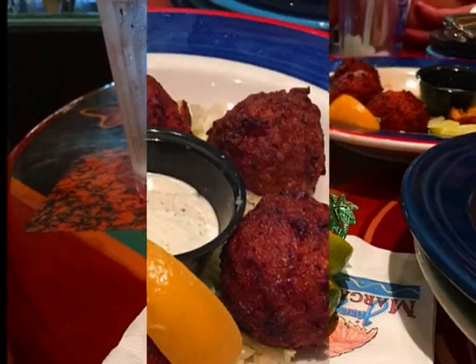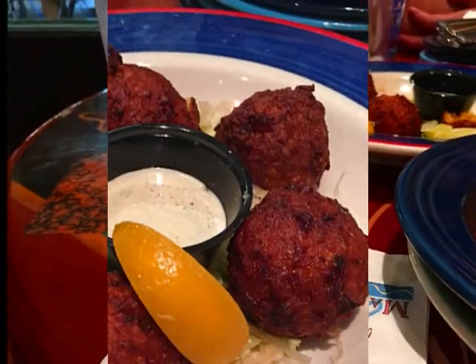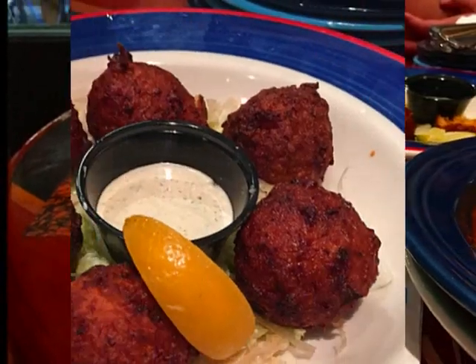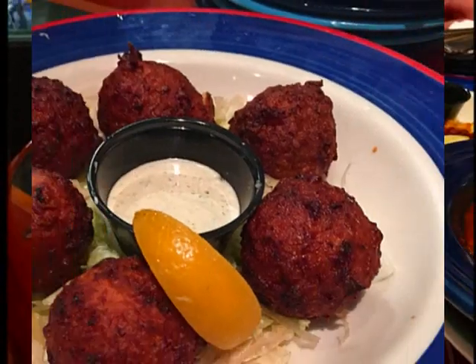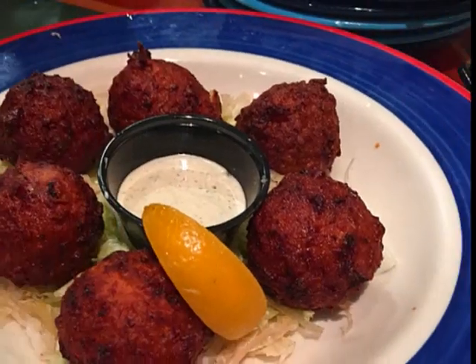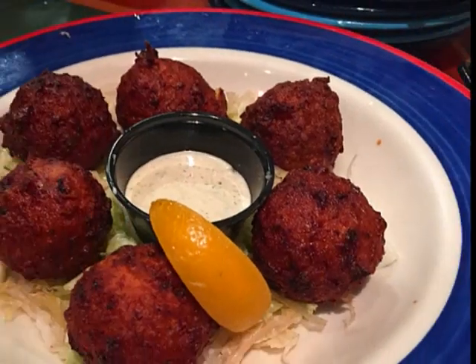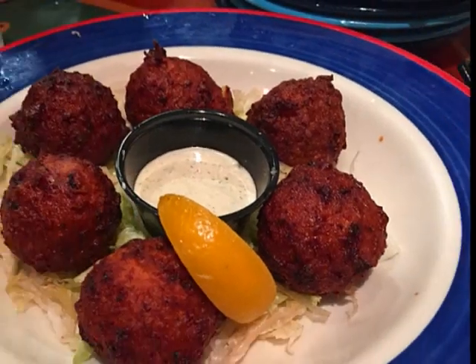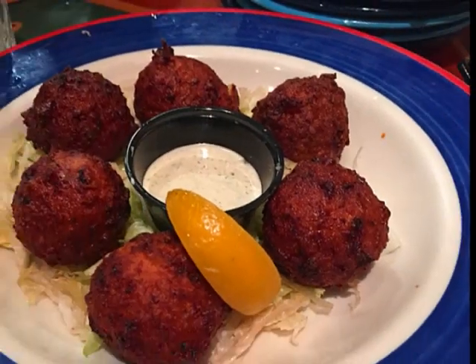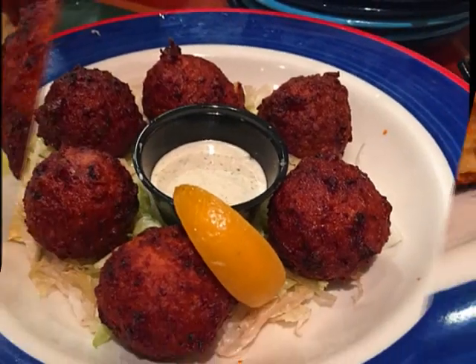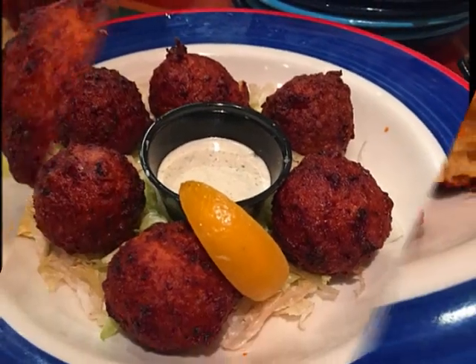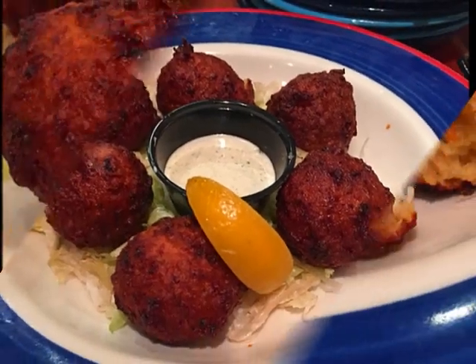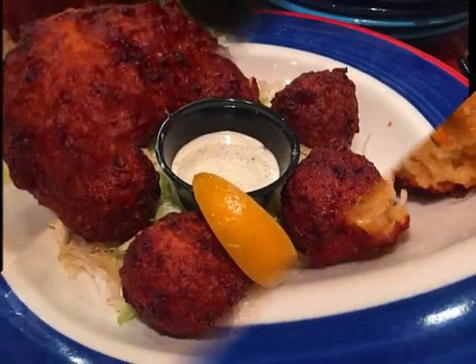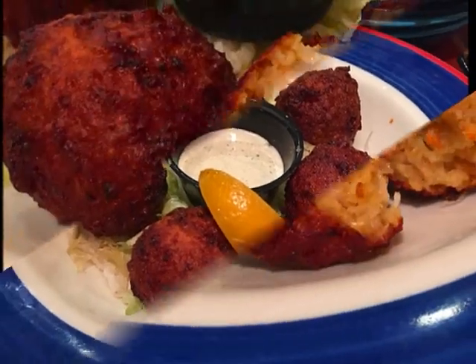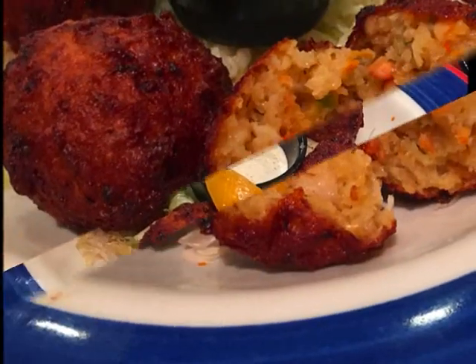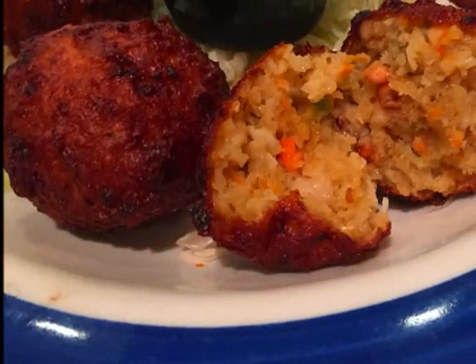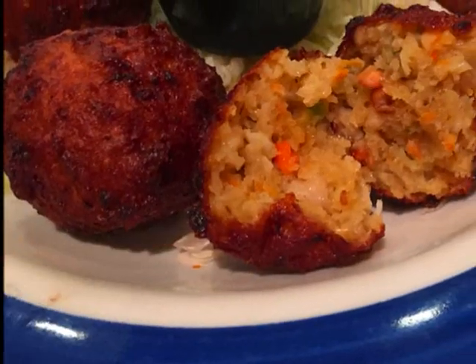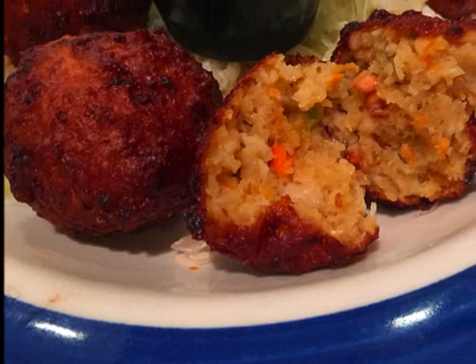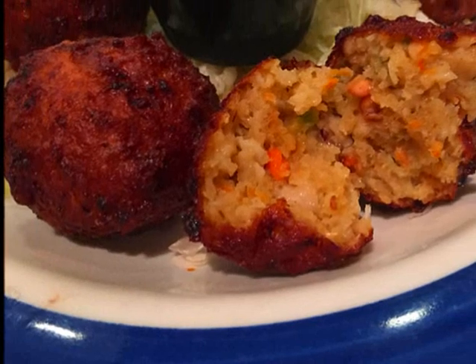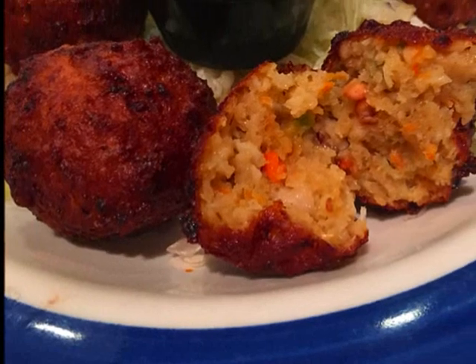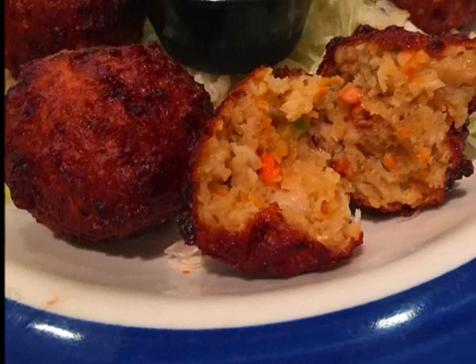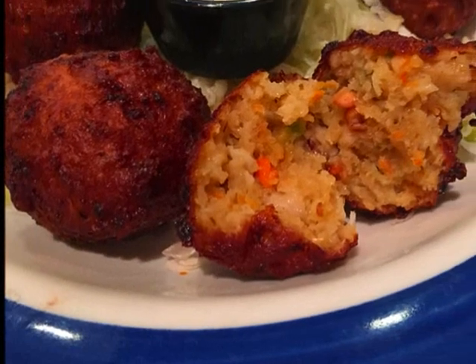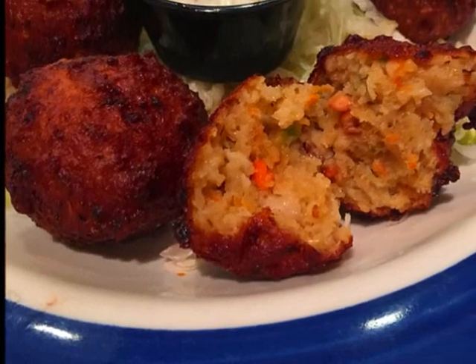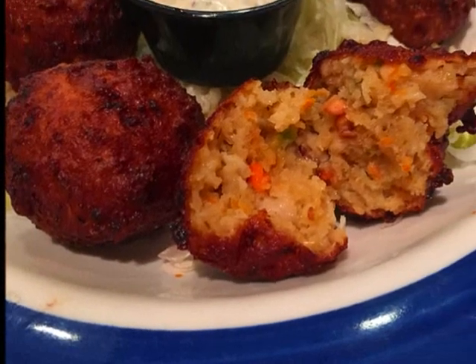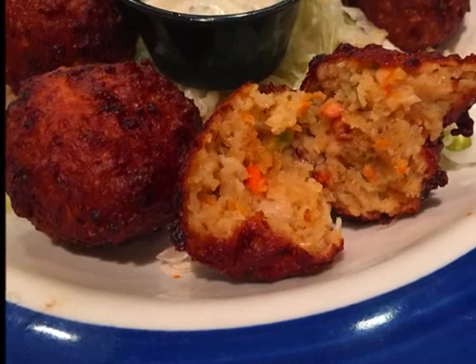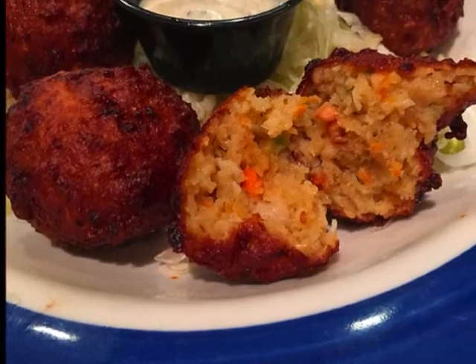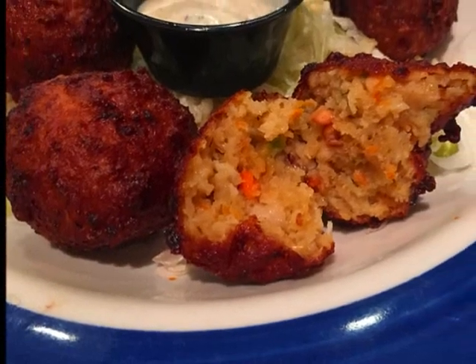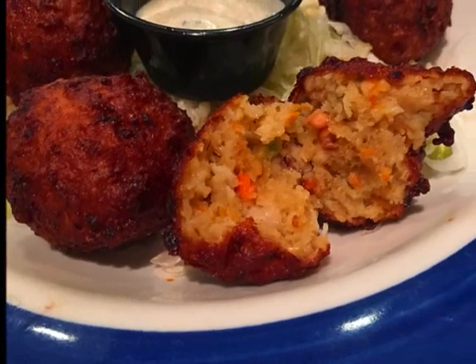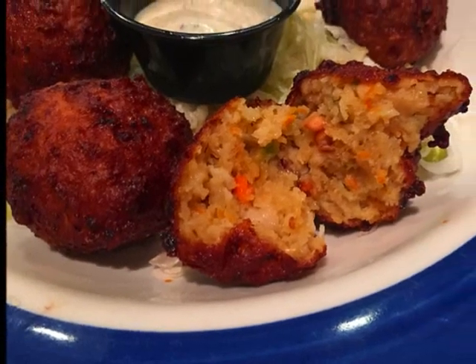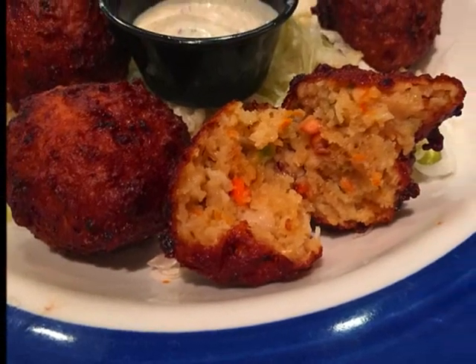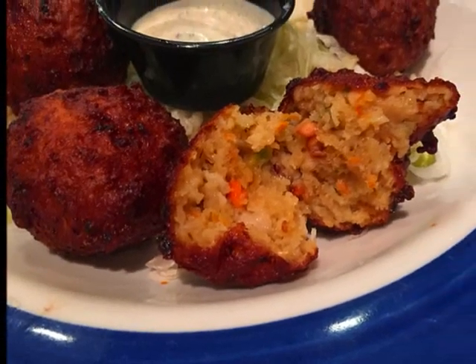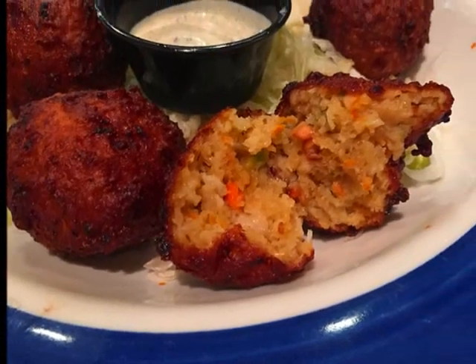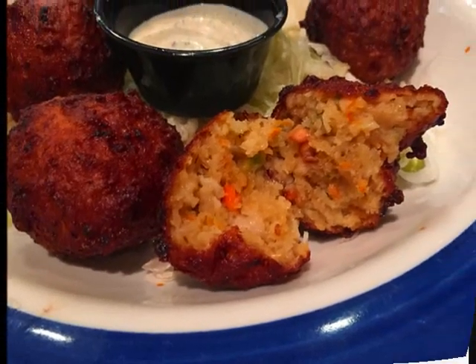Conch fritters — what's conch chowder without conch fritters? Filled with conch and veggies, they were good.